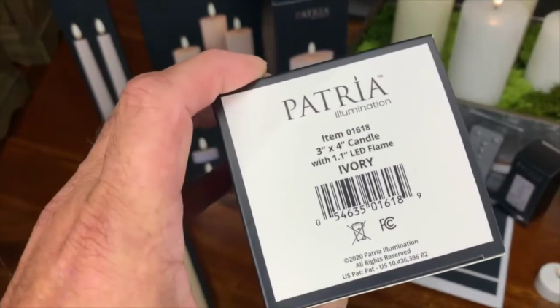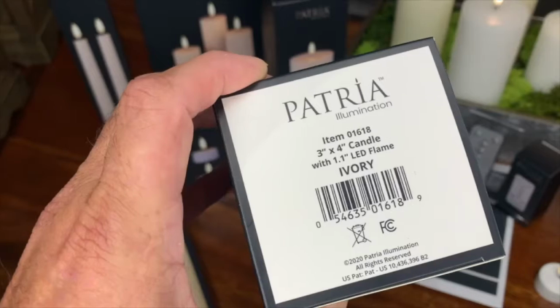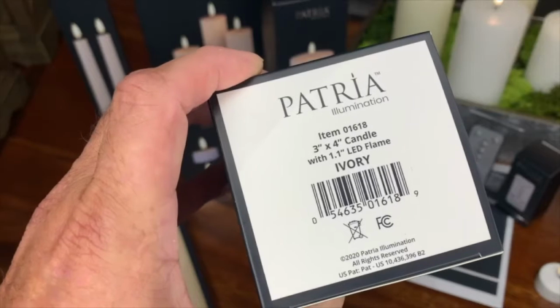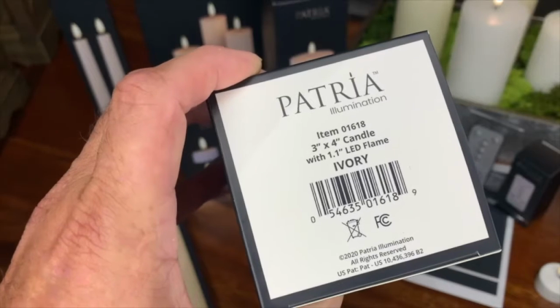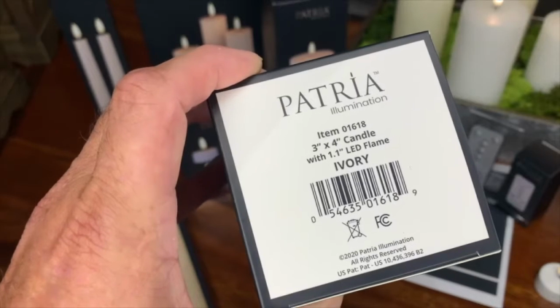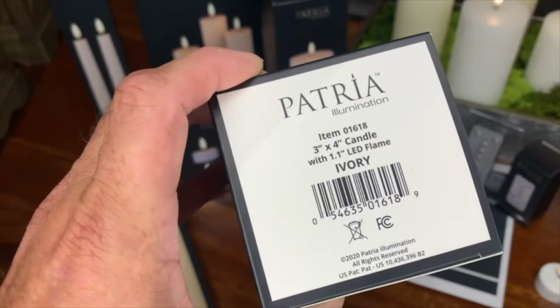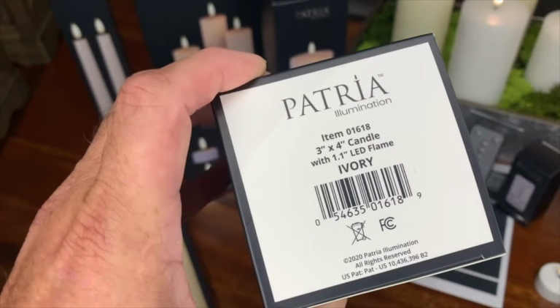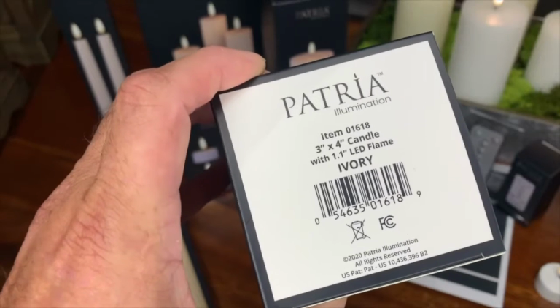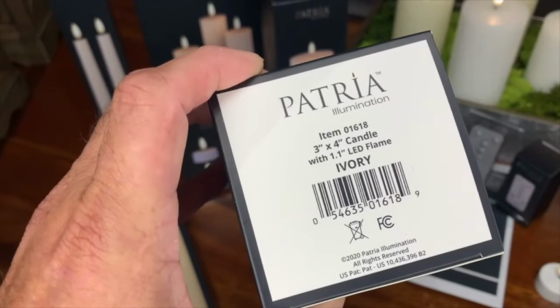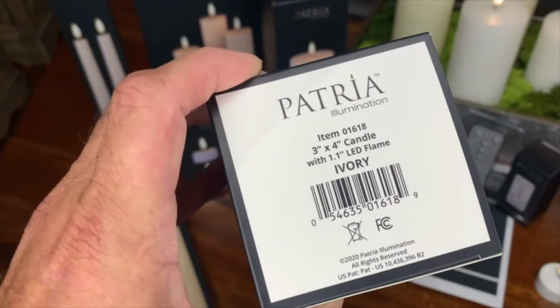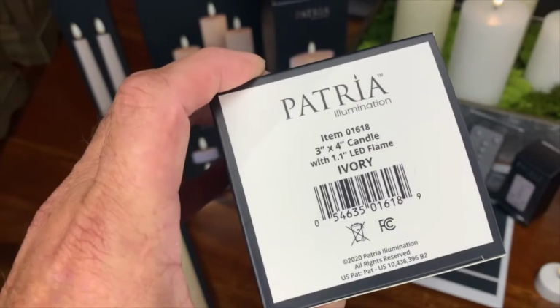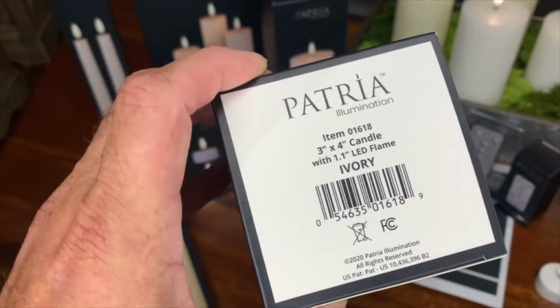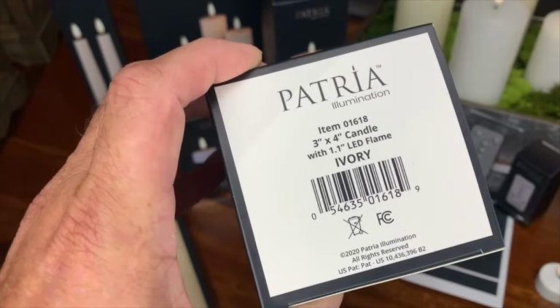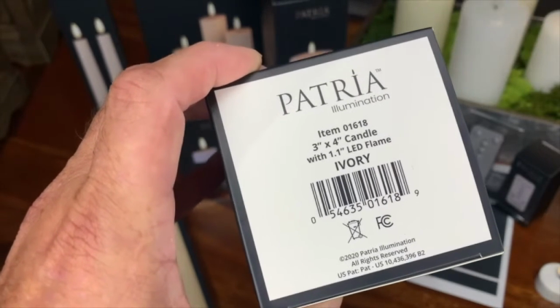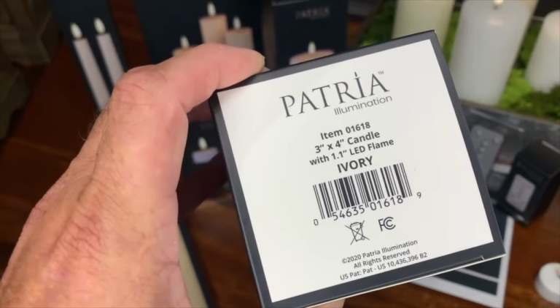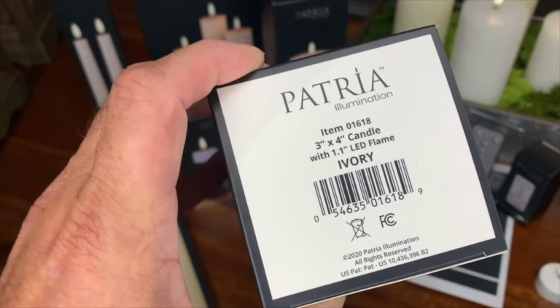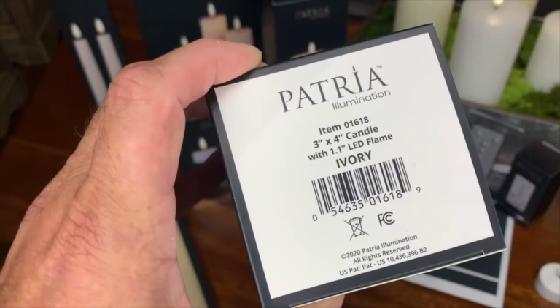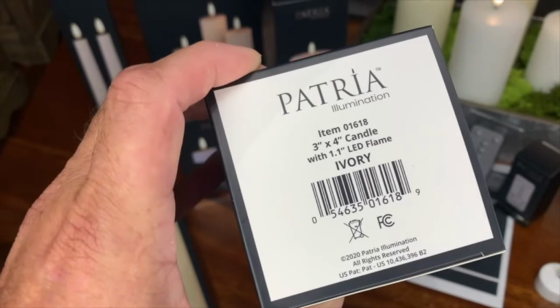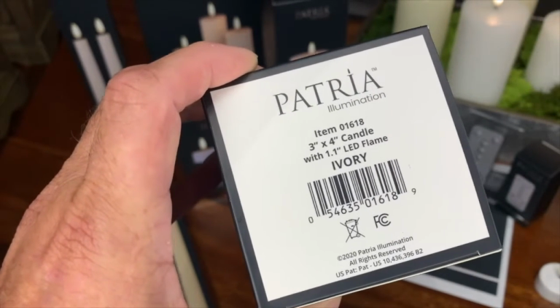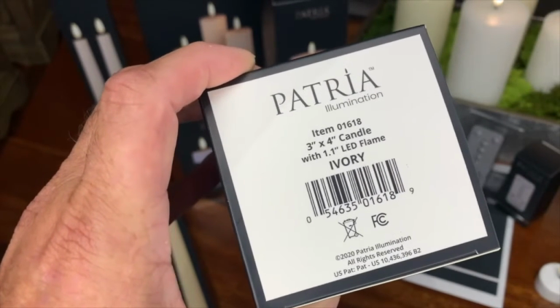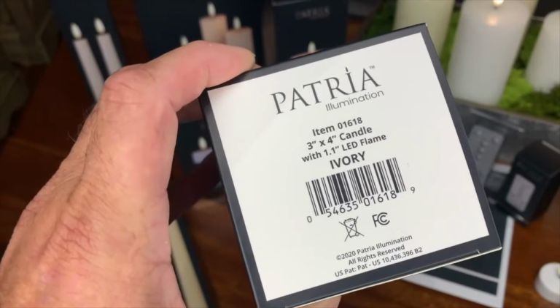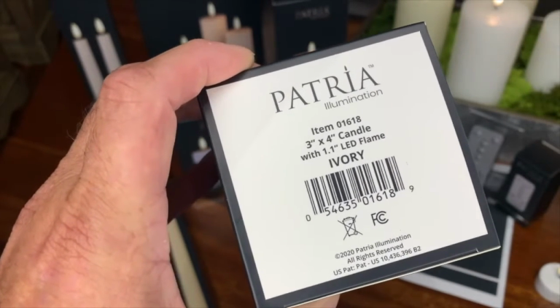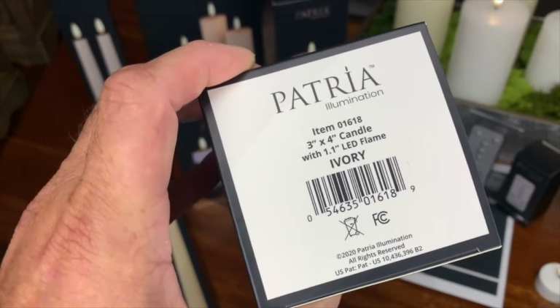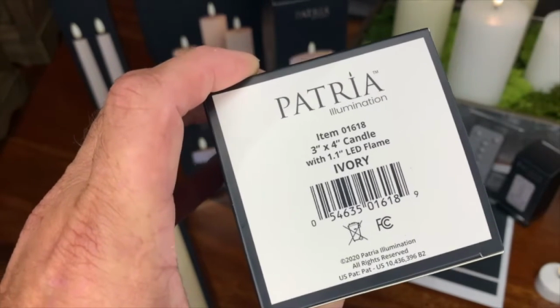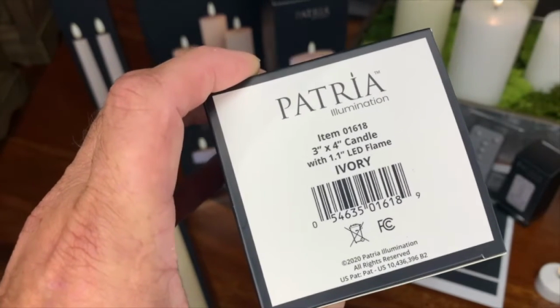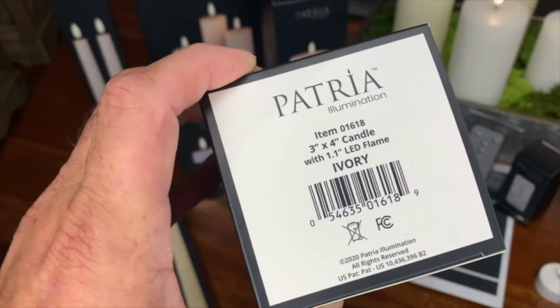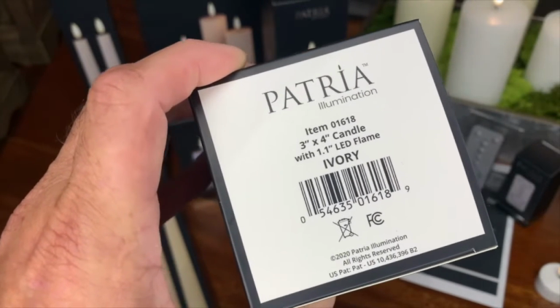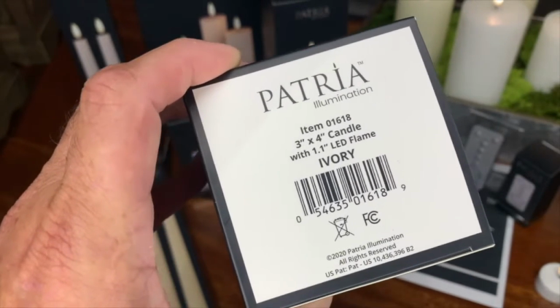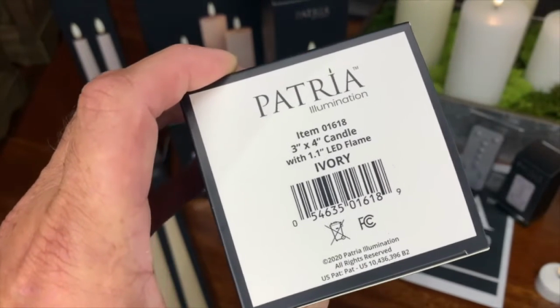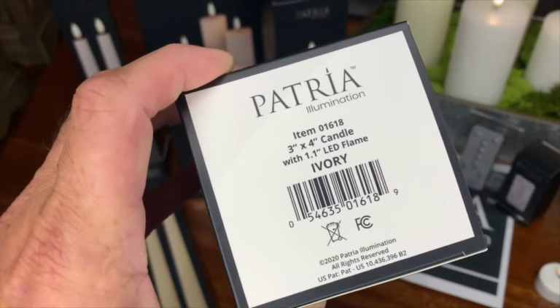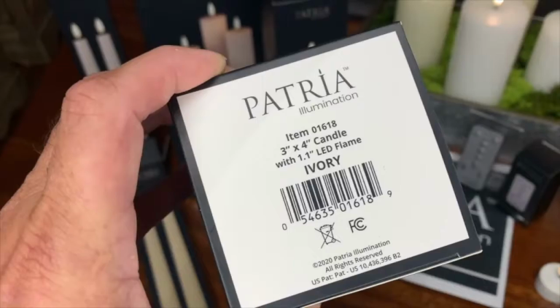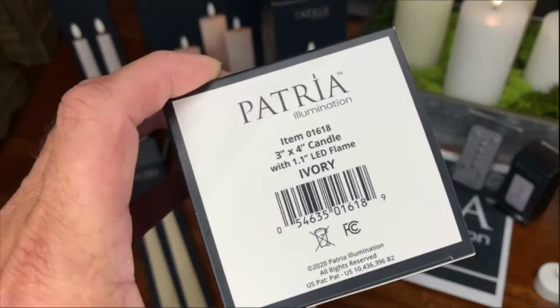On the bottom you'll find the item number, the candle size, the color, and the barcode.